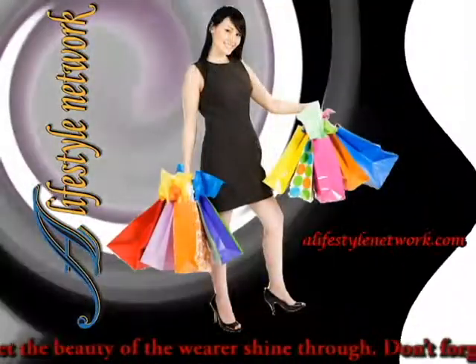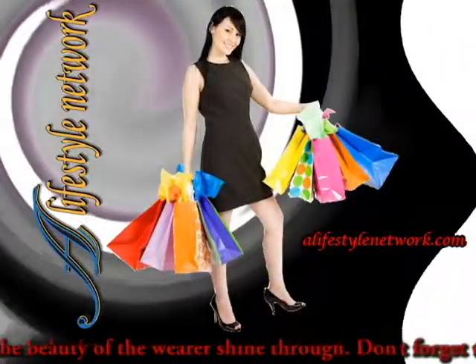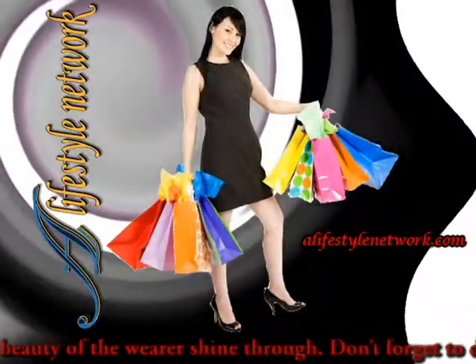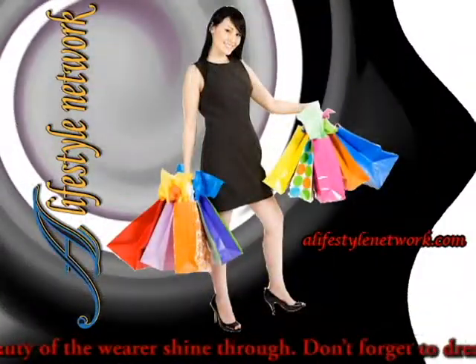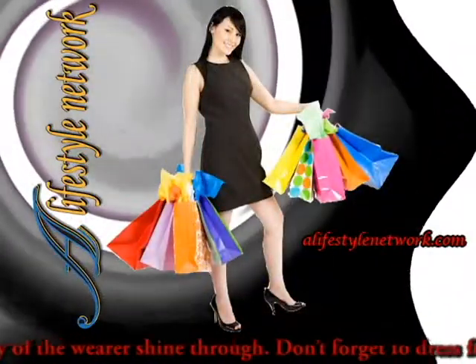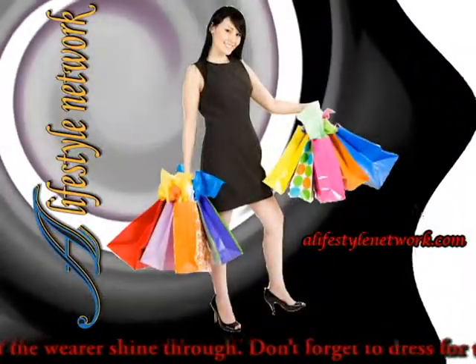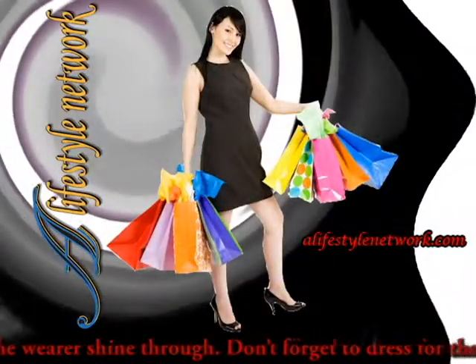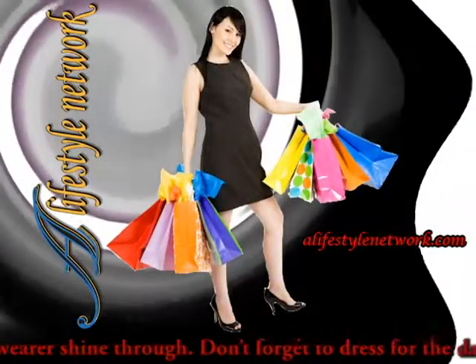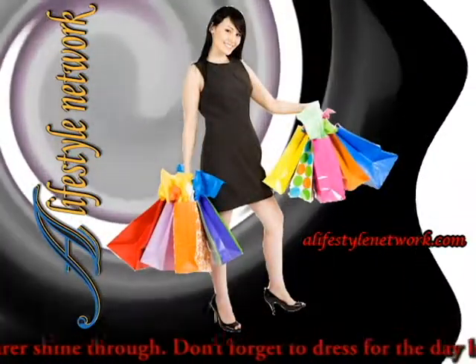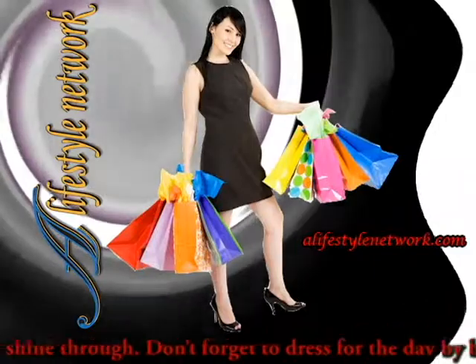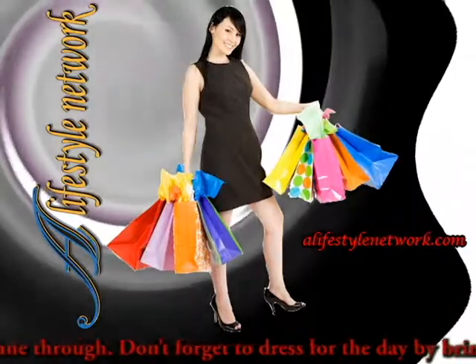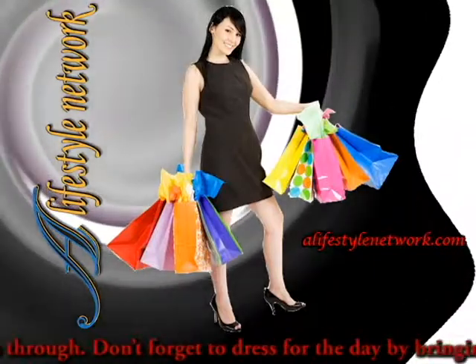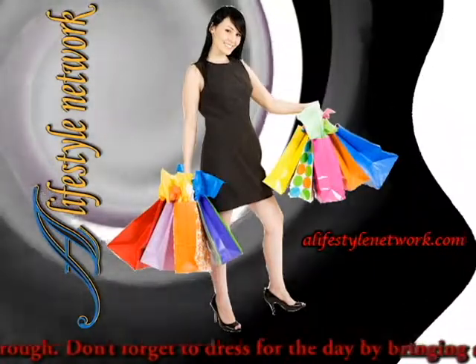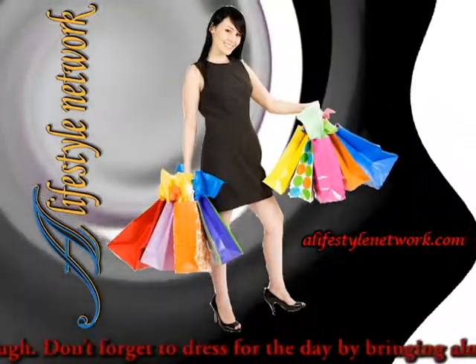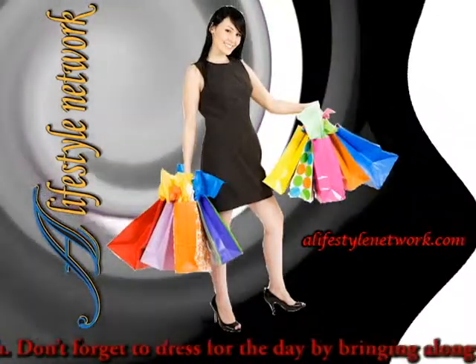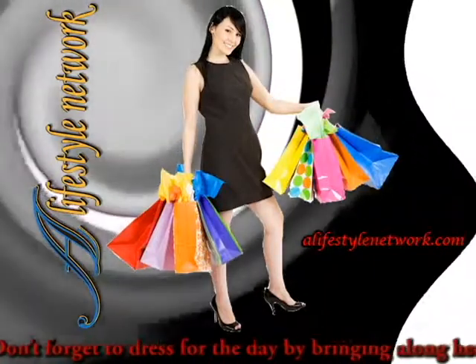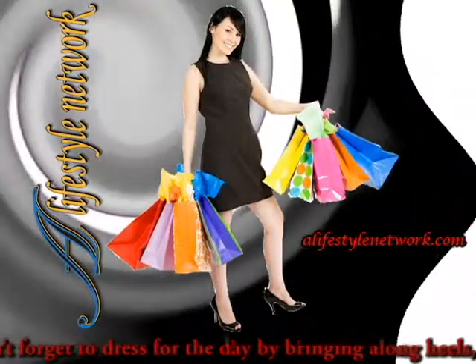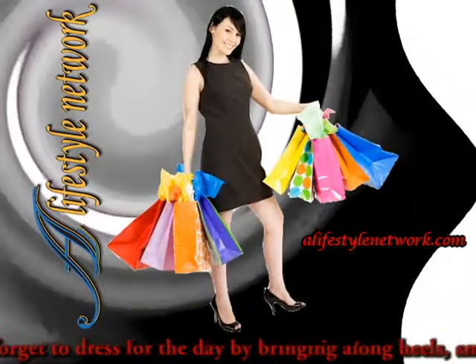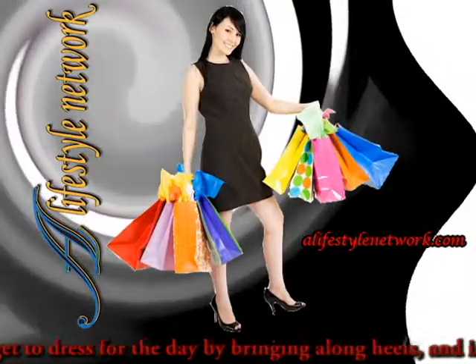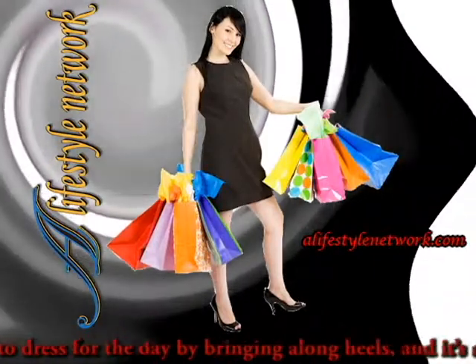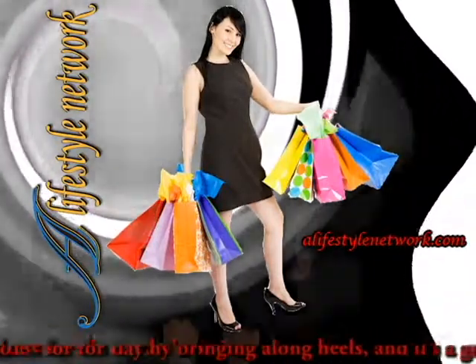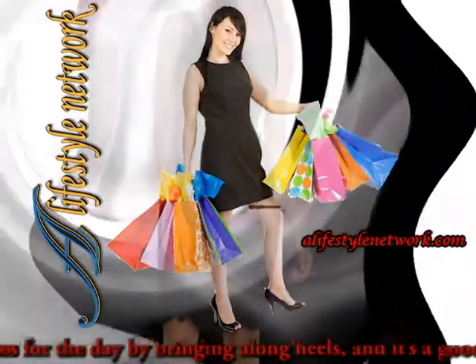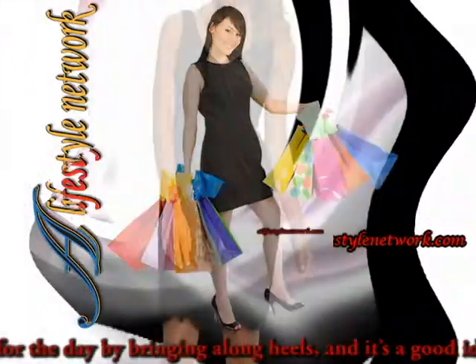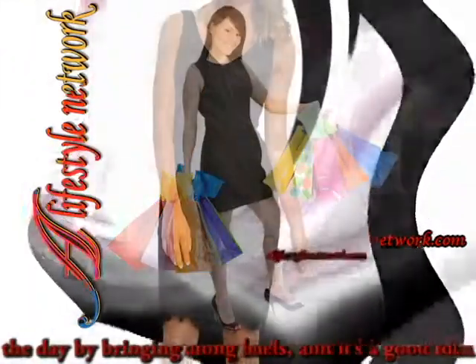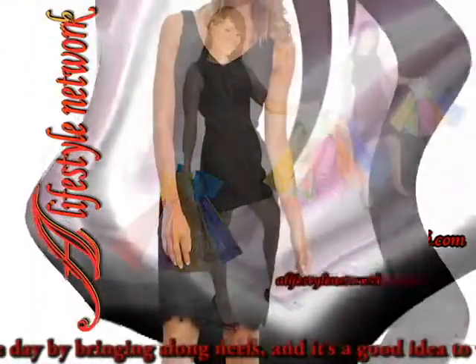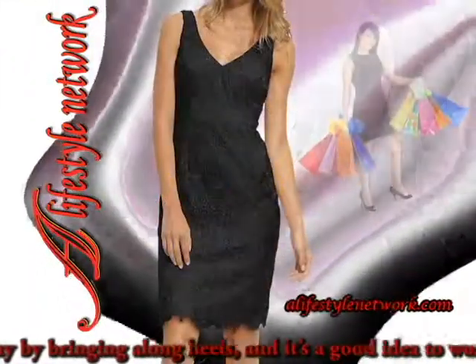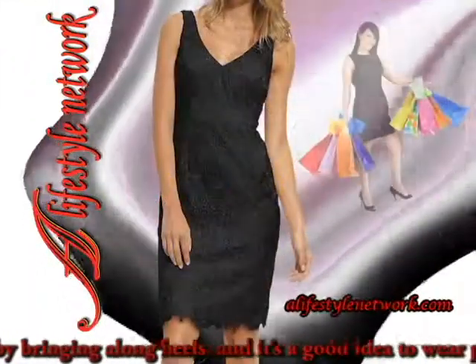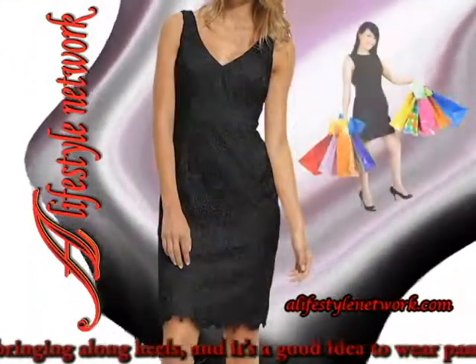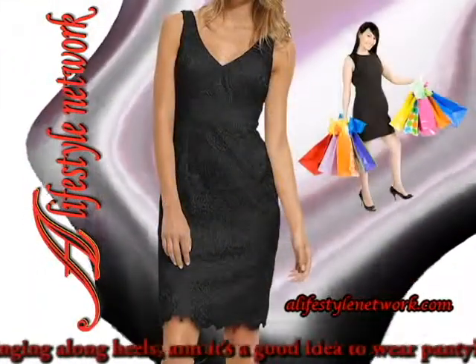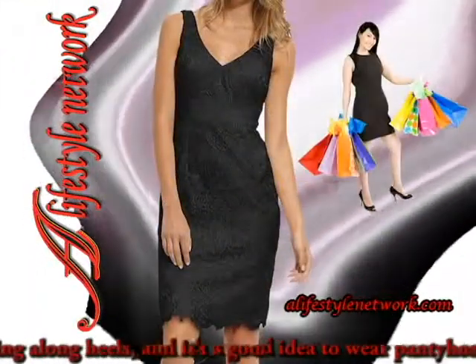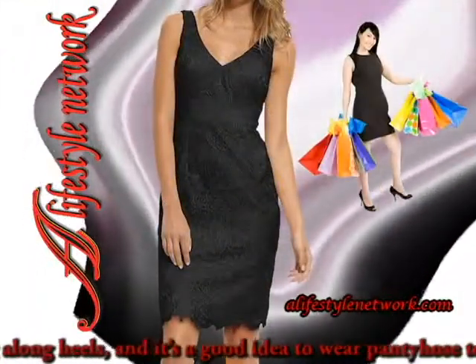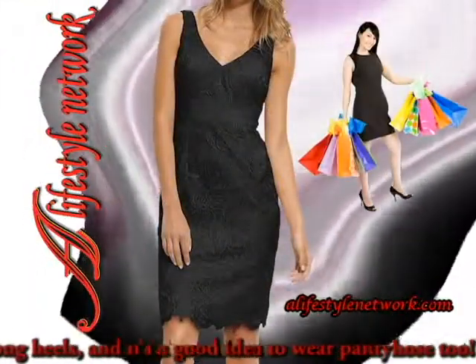Don't forget to dress for the day by bringing along heels, and it's a good idea to wear pantyhose, too.